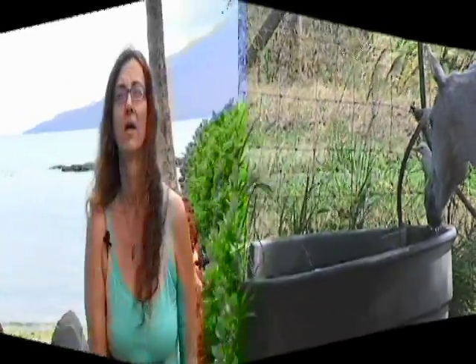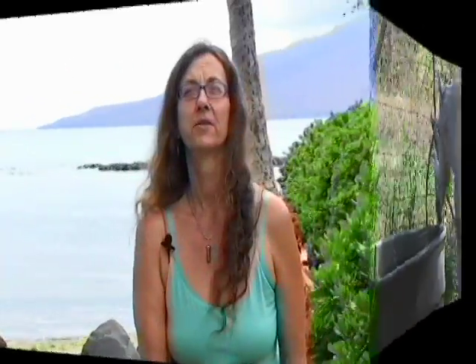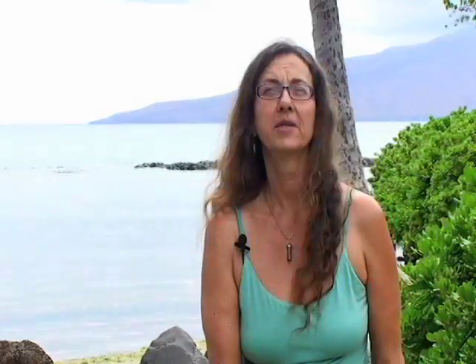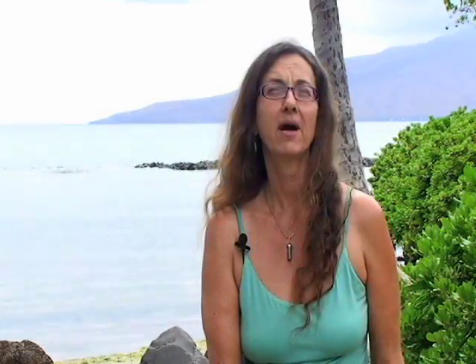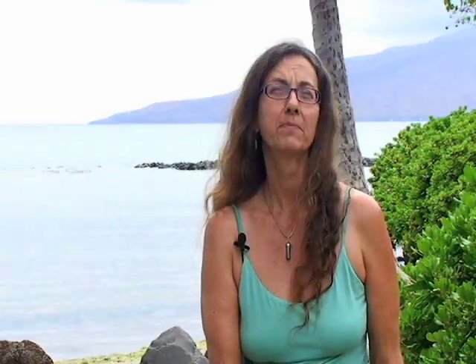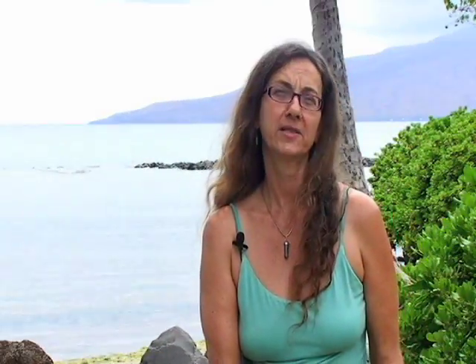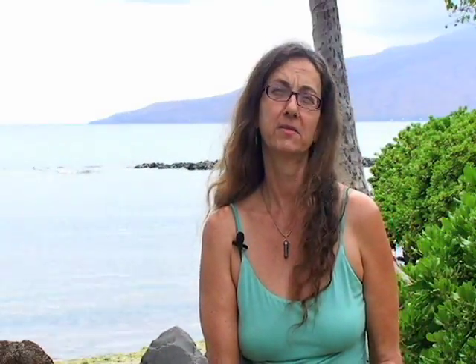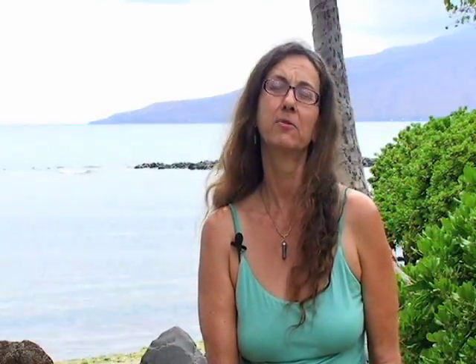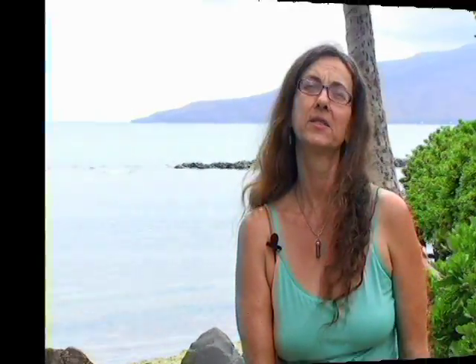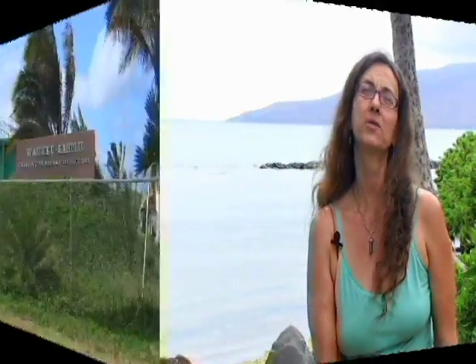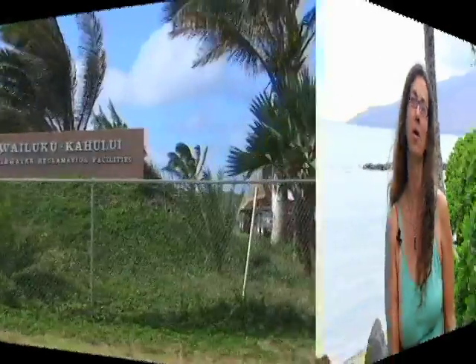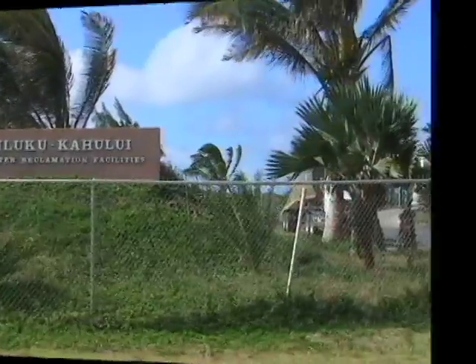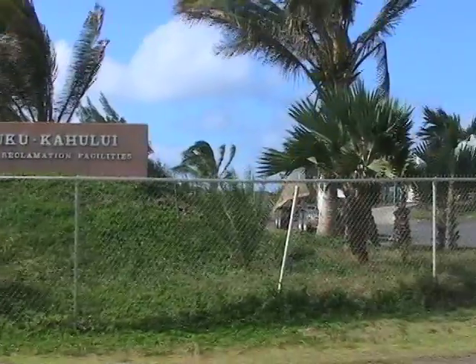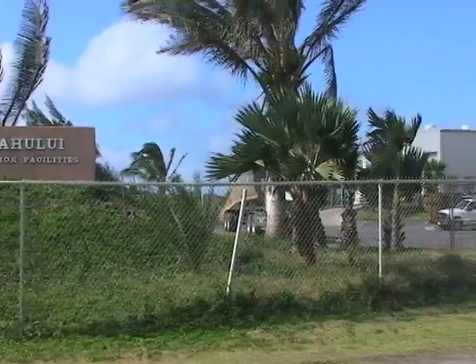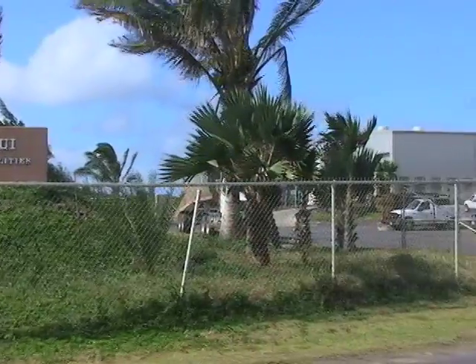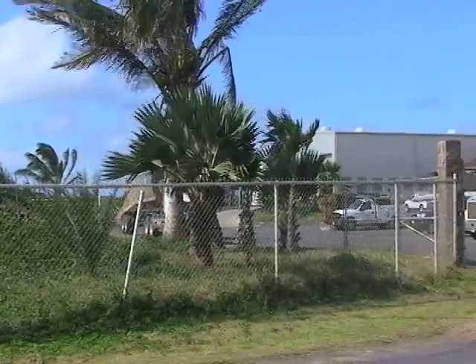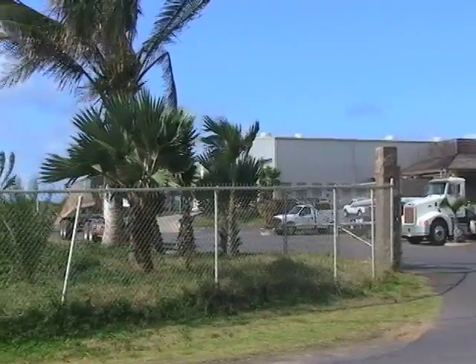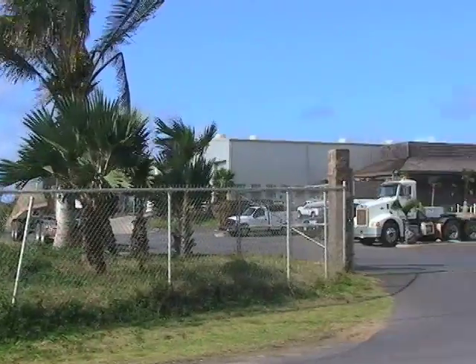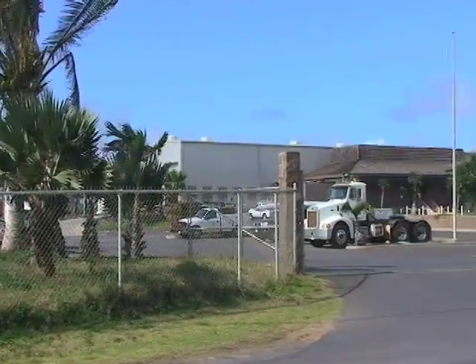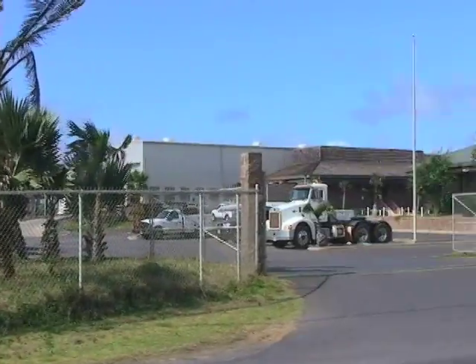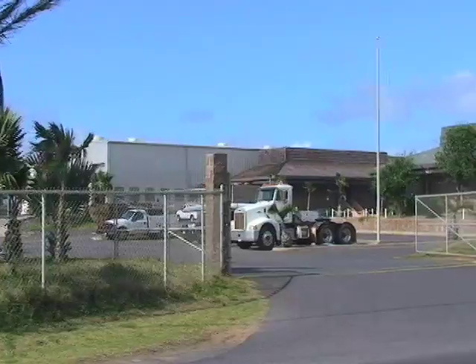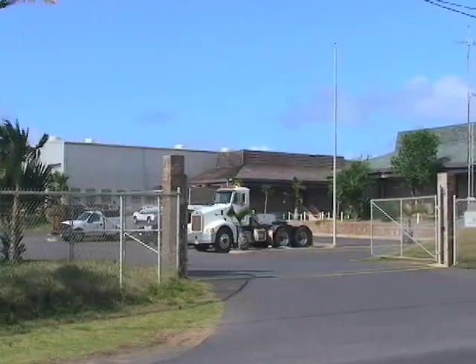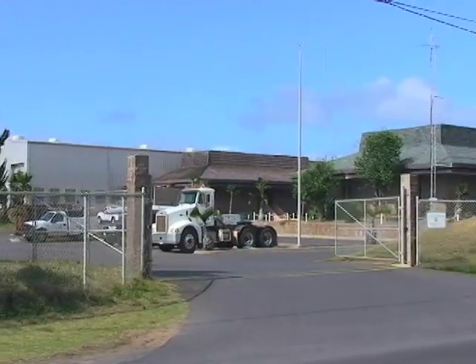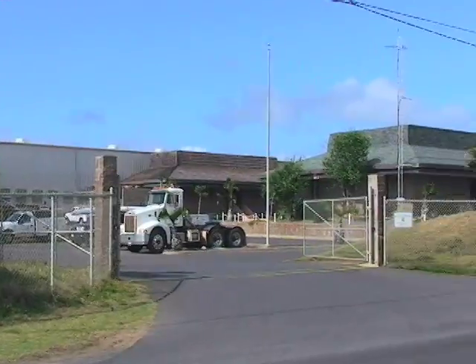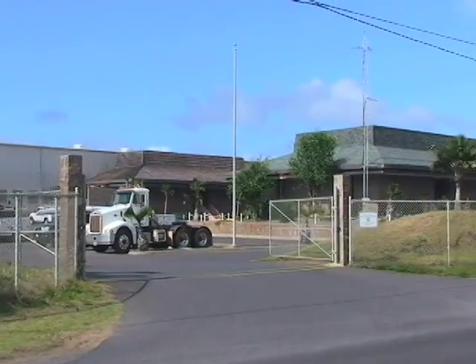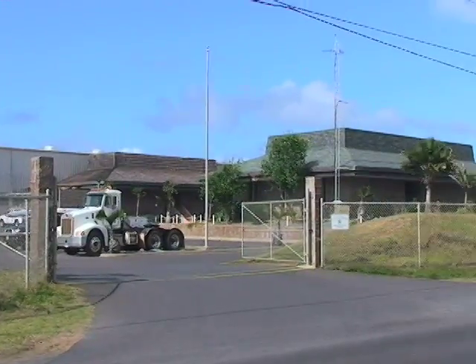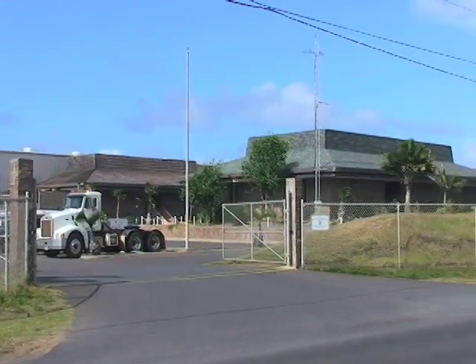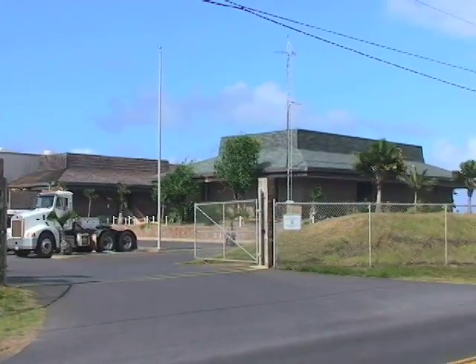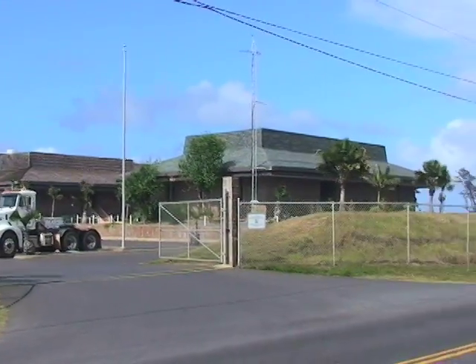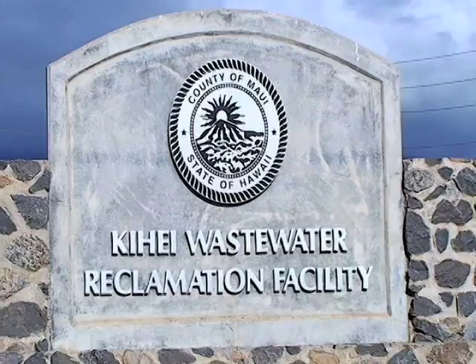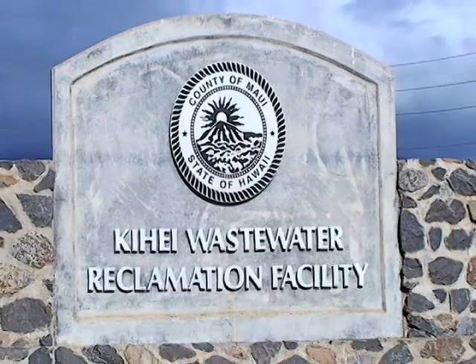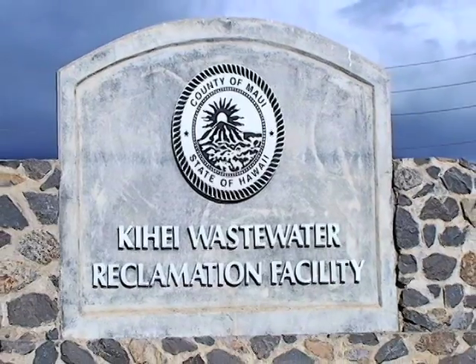The three major county plants are in Kahului, Lahaina, and Kihei.